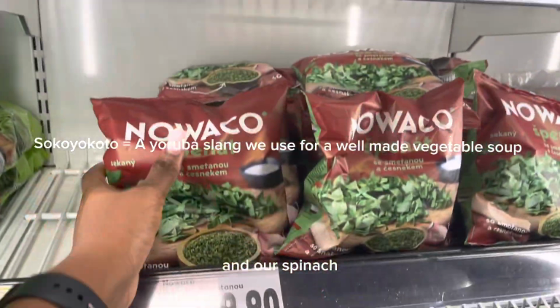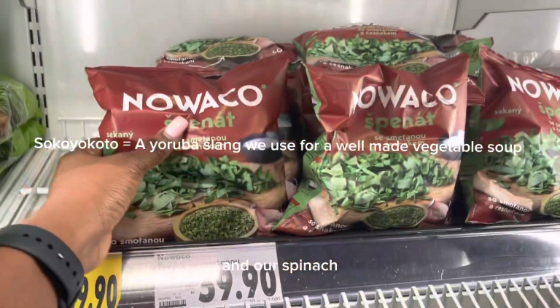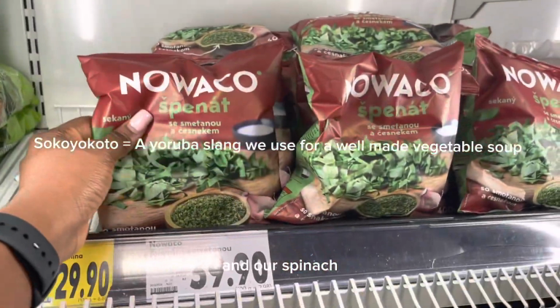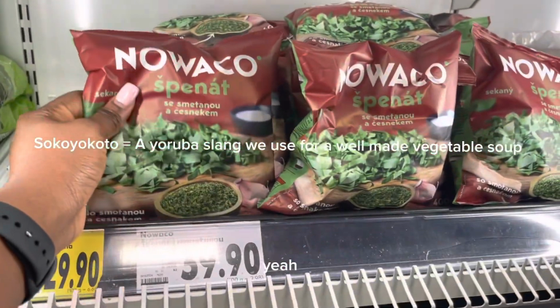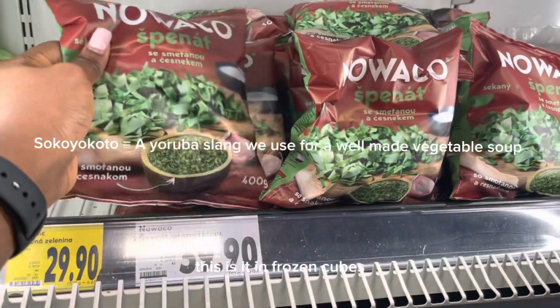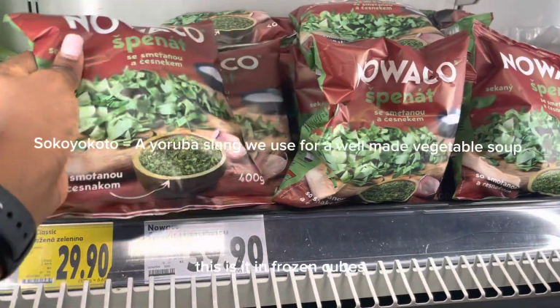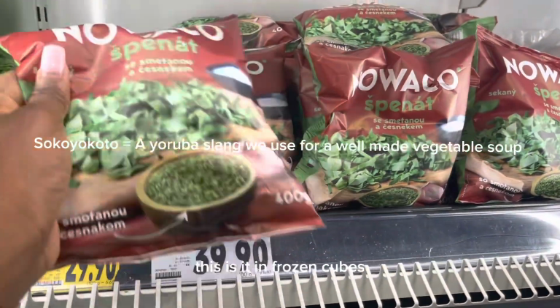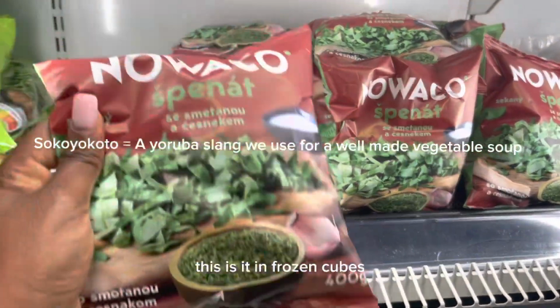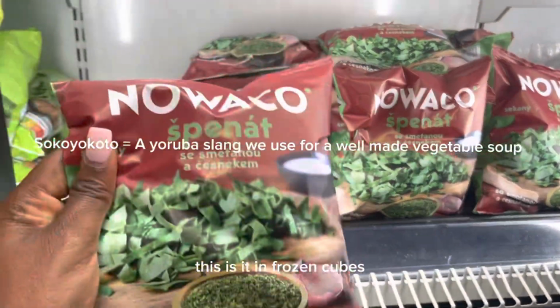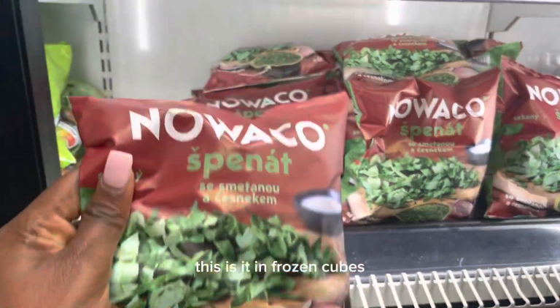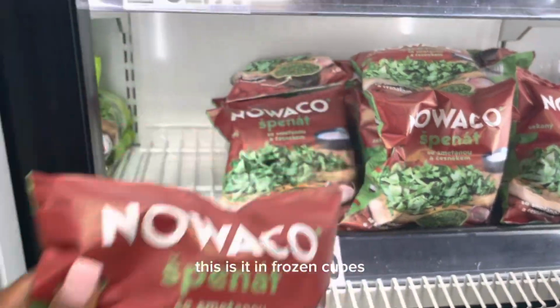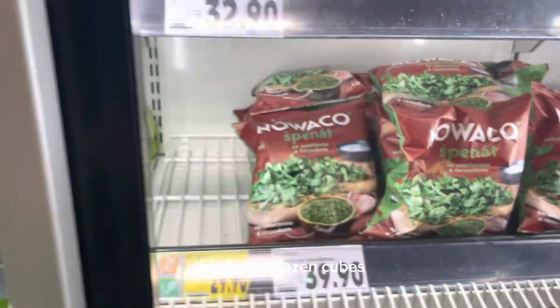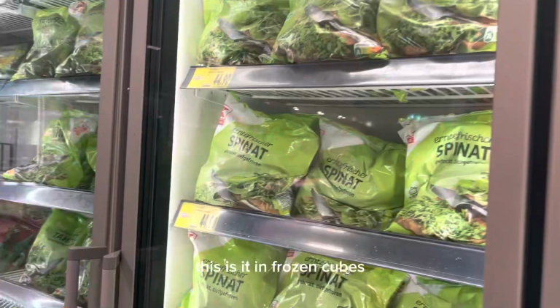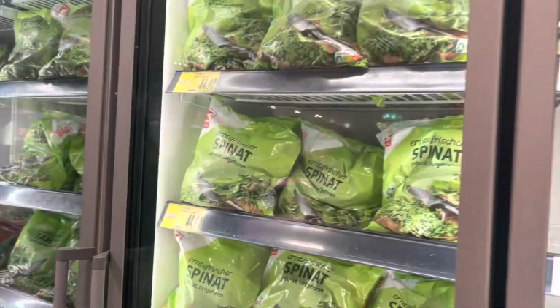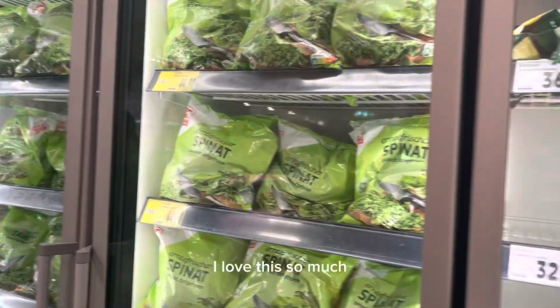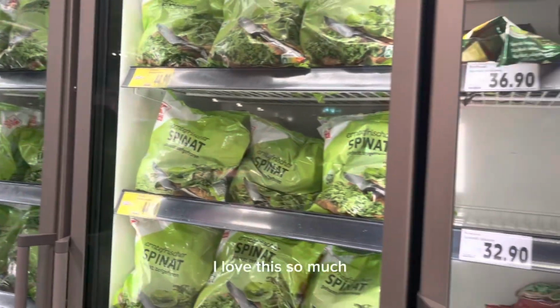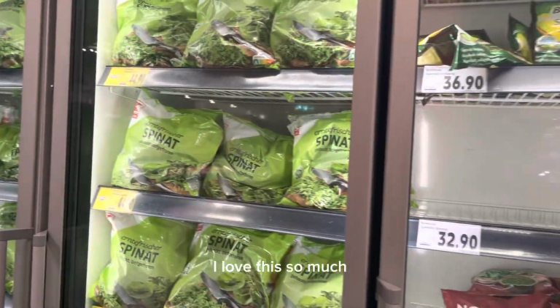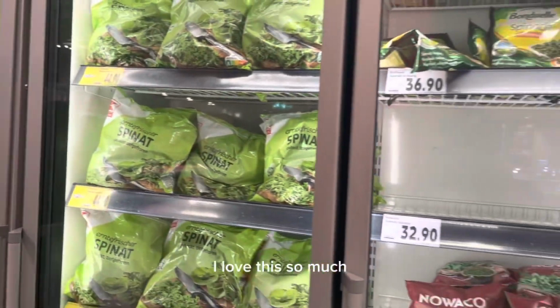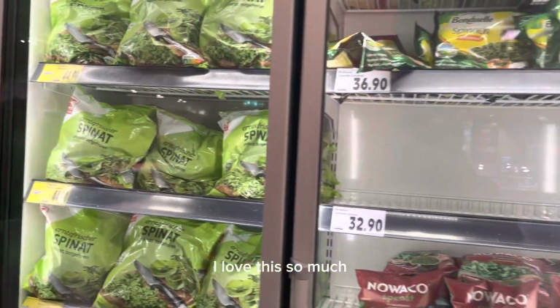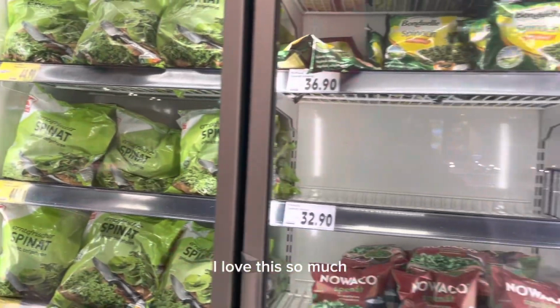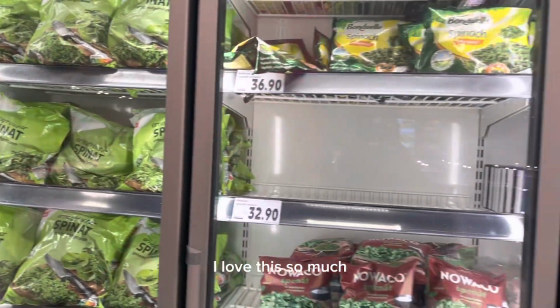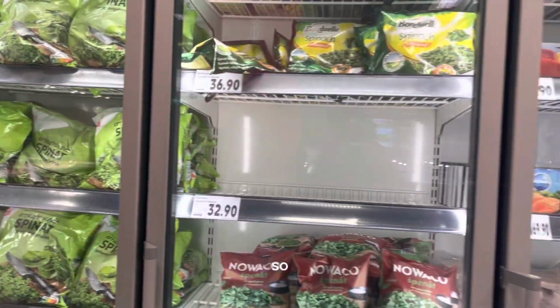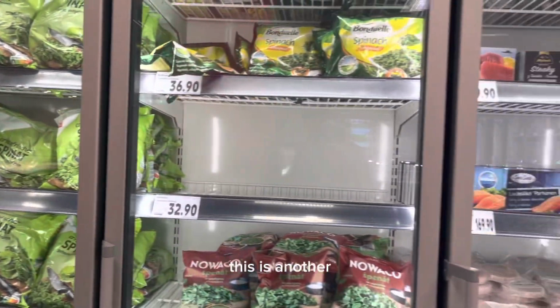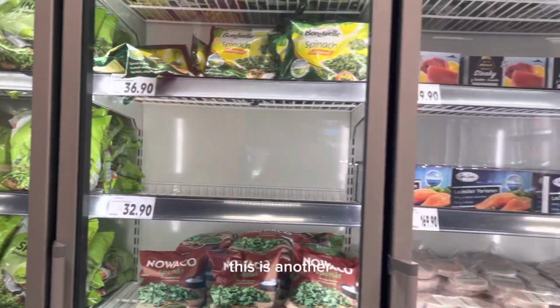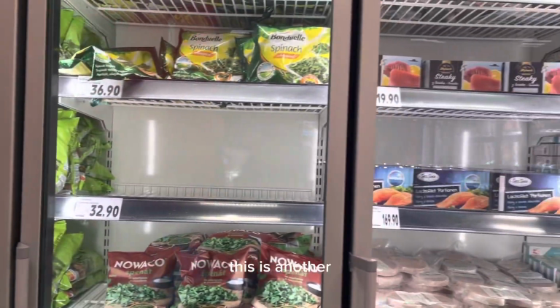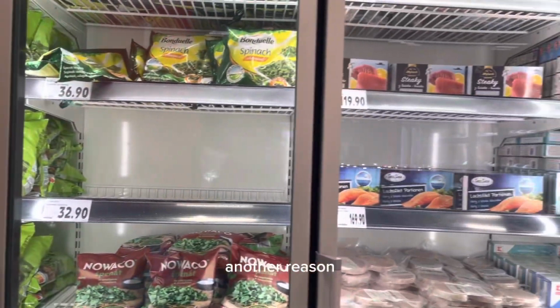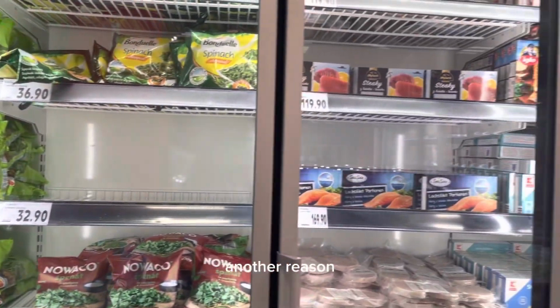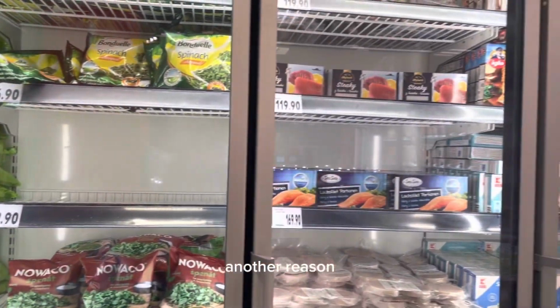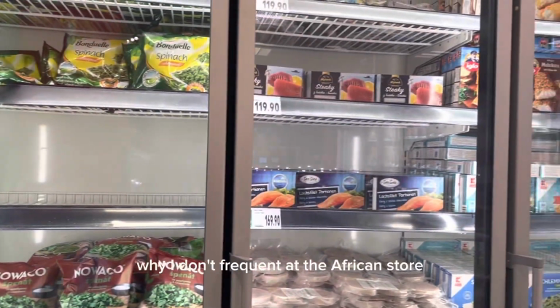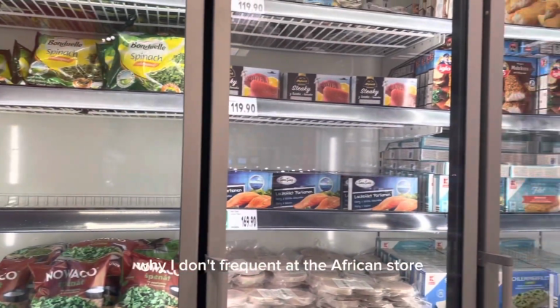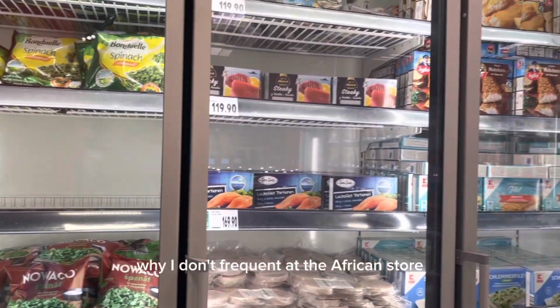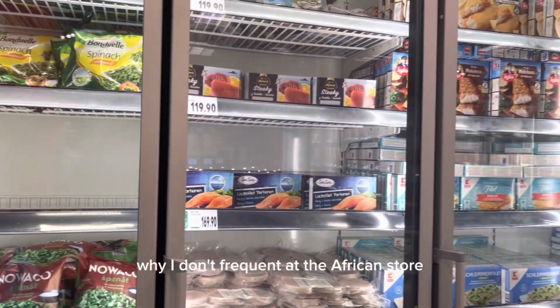This is the spinach in frozen cubes. I love this so much — it's another reason why I don't frequent the African store.